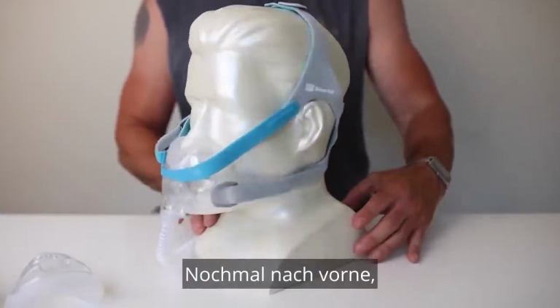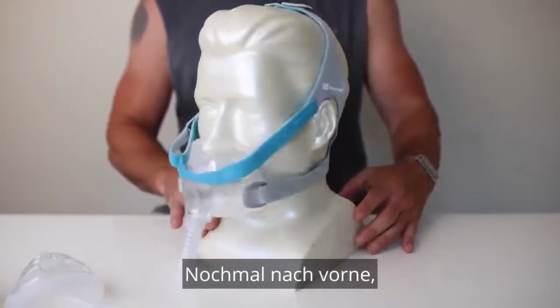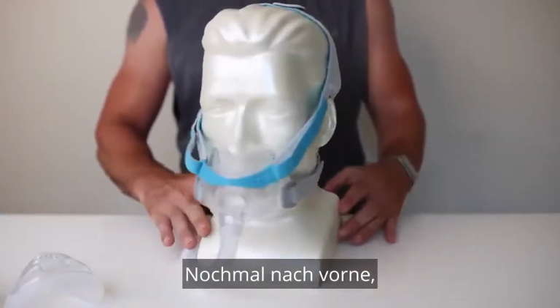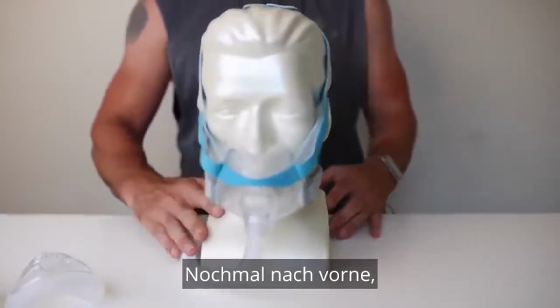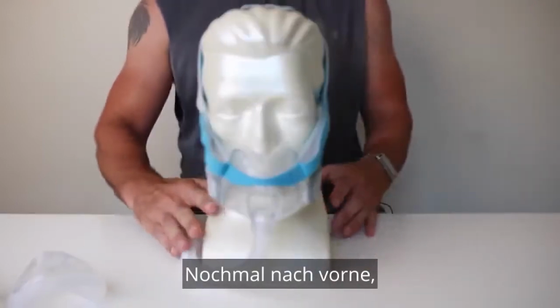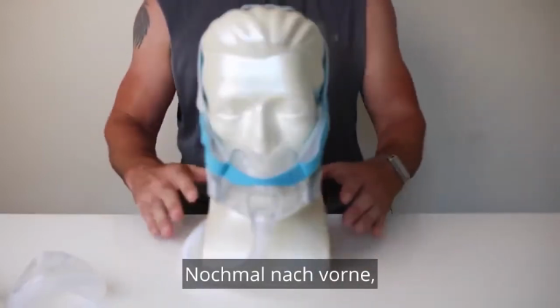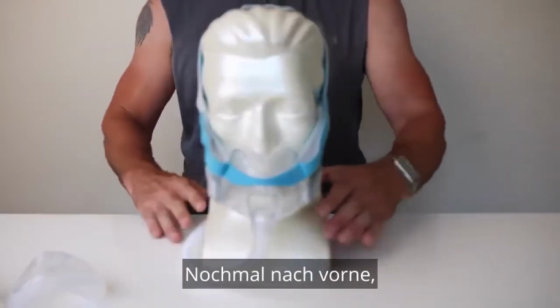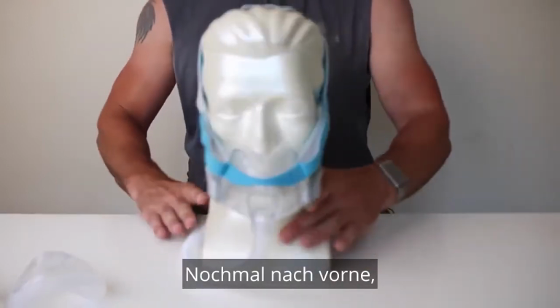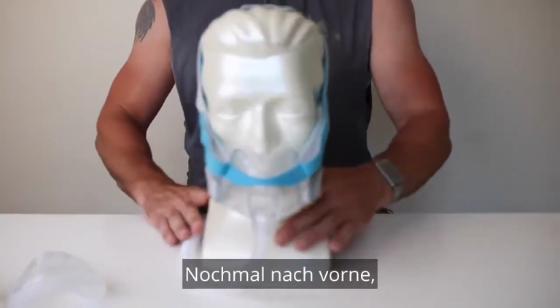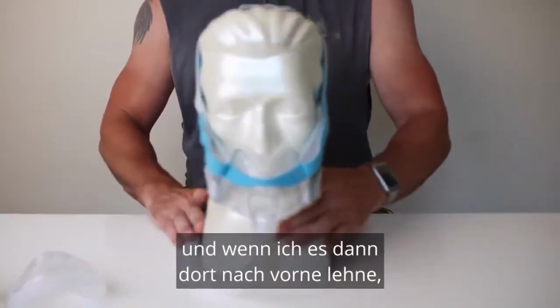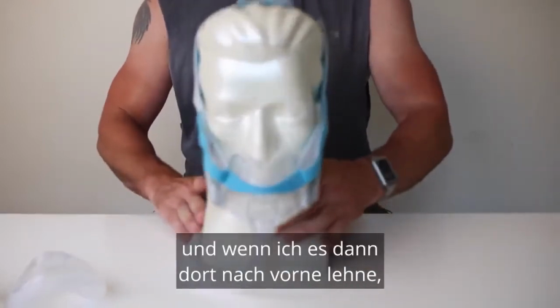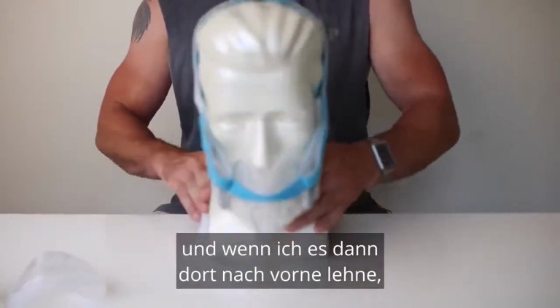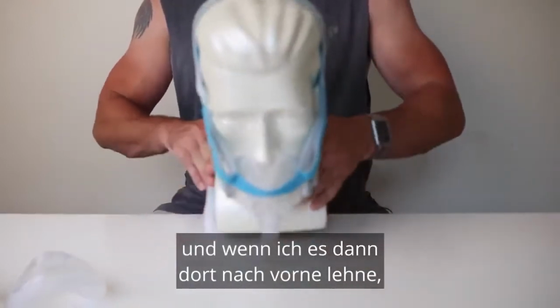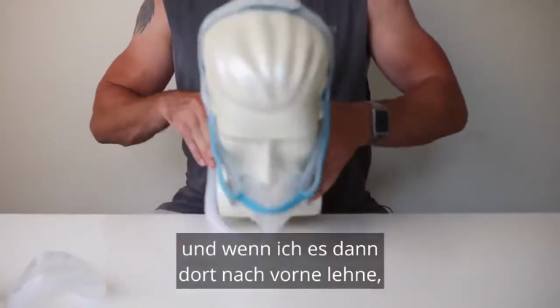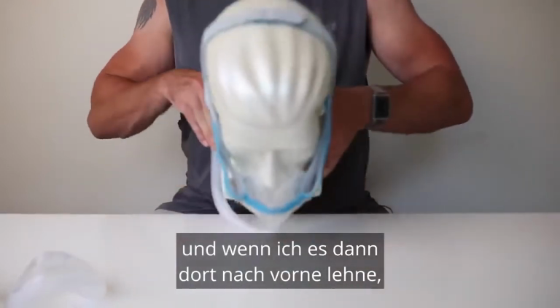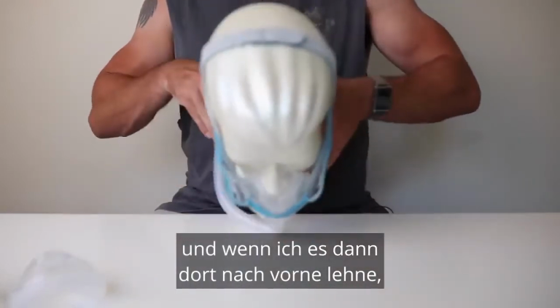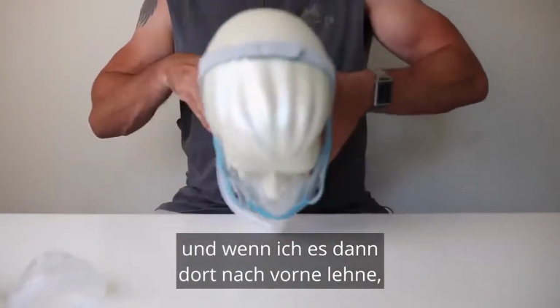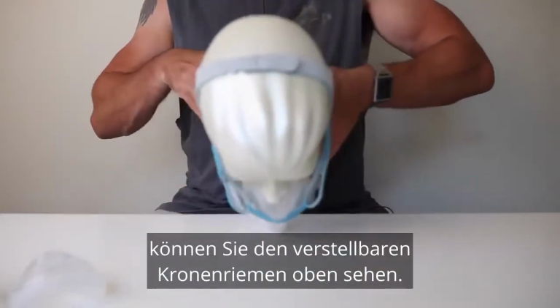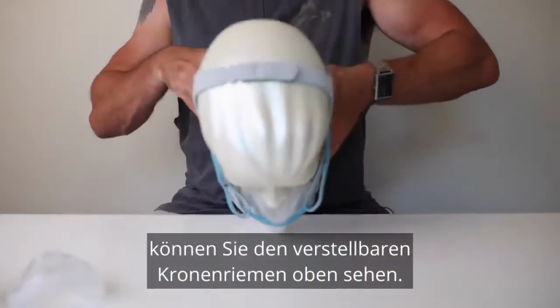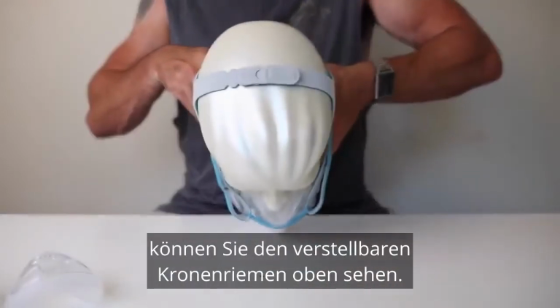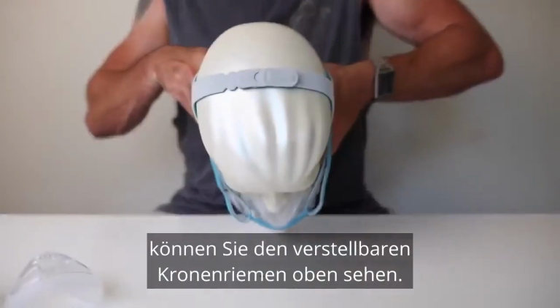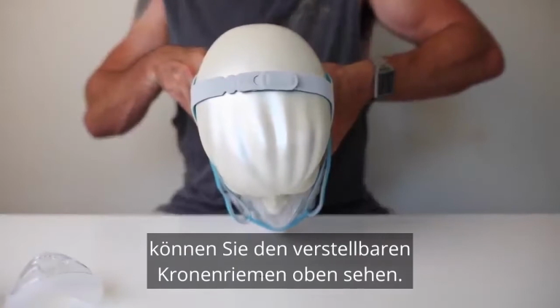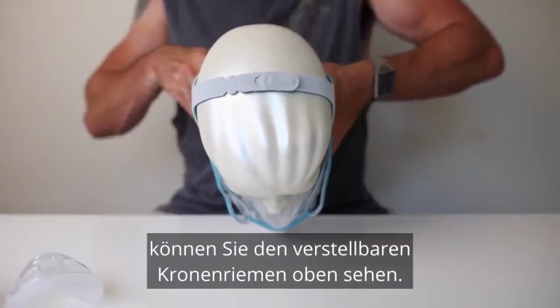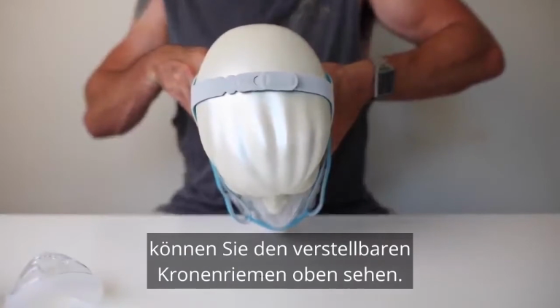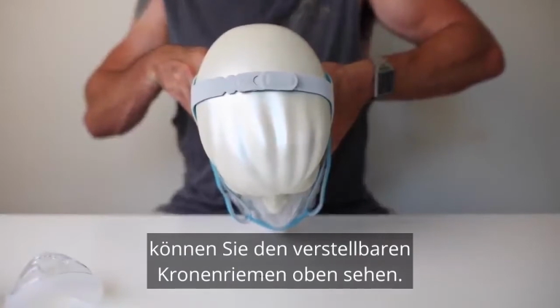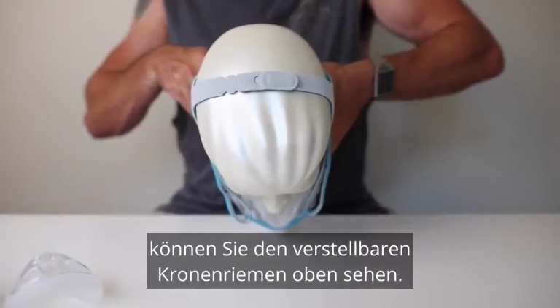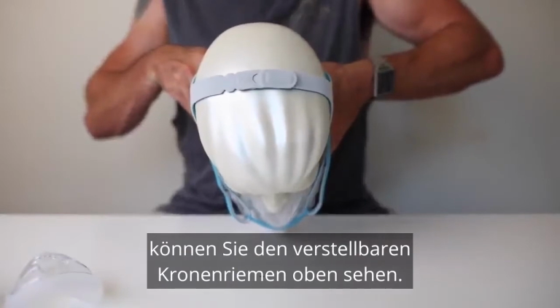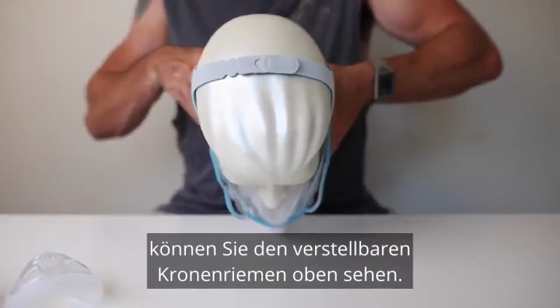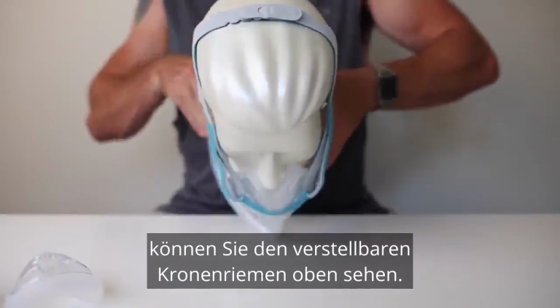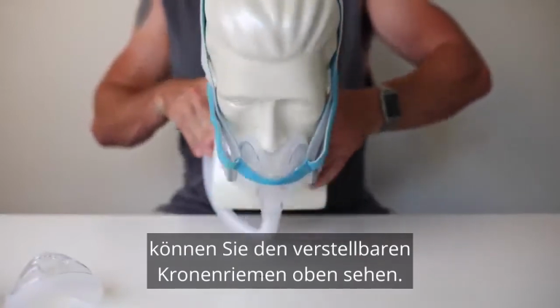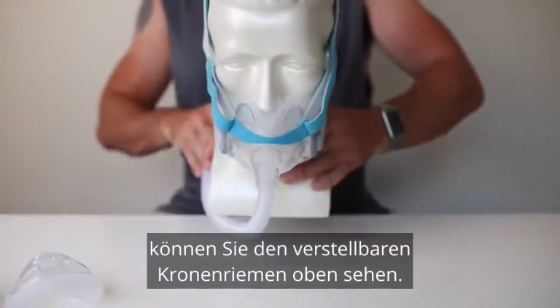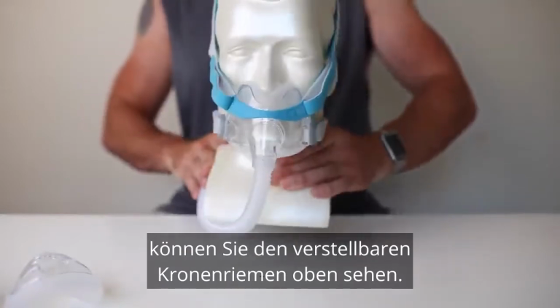Around to the front again, and then if I lean it forward there, you can see the adjustable crown strap at the top.